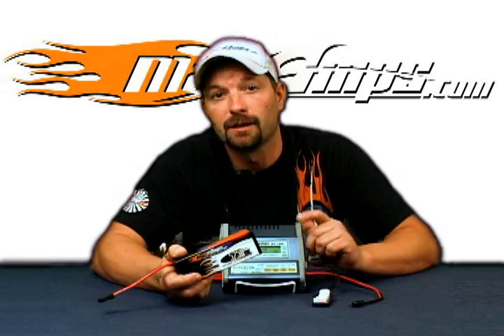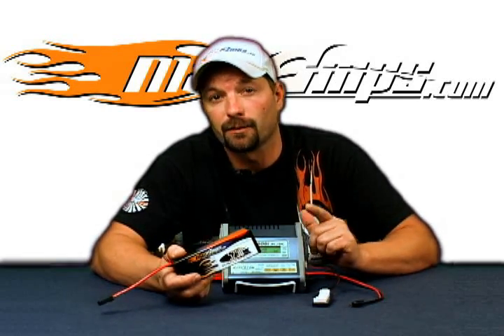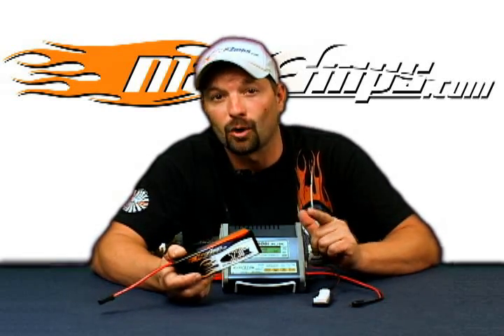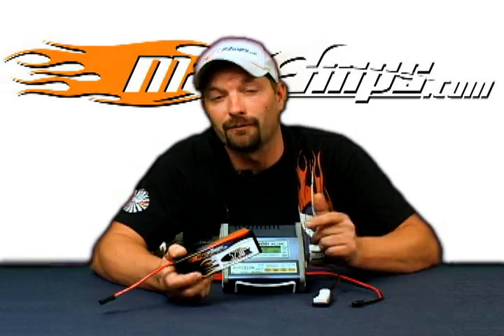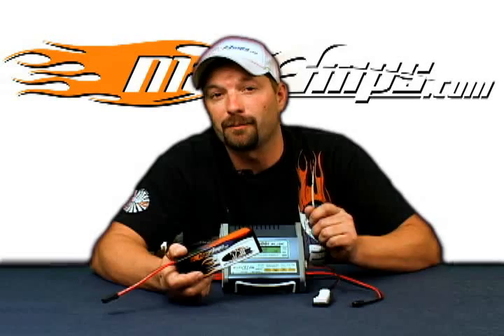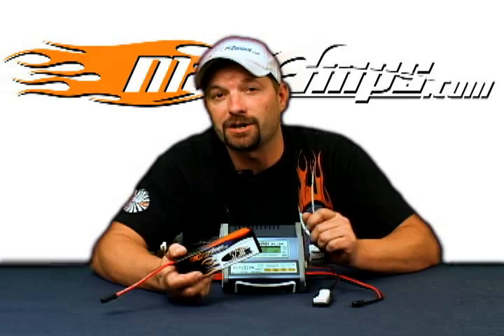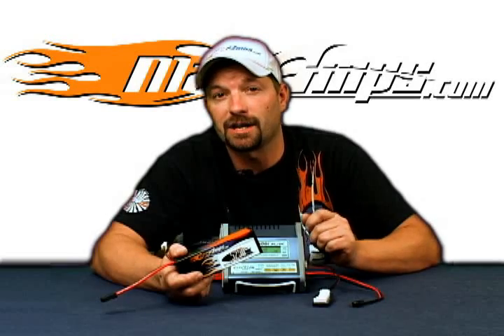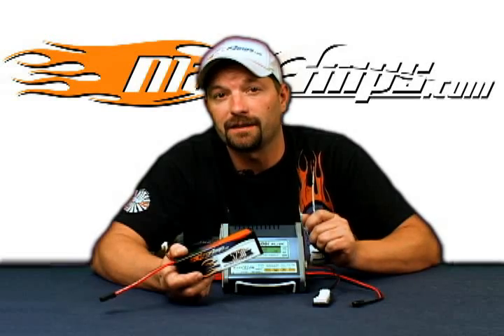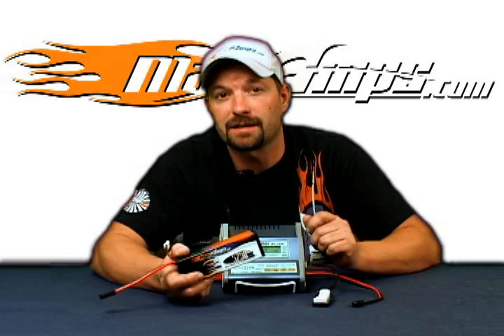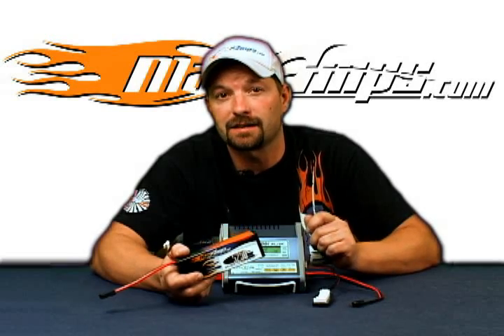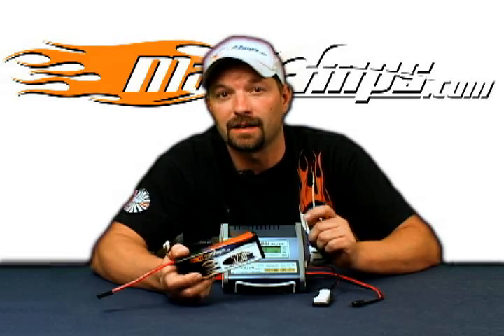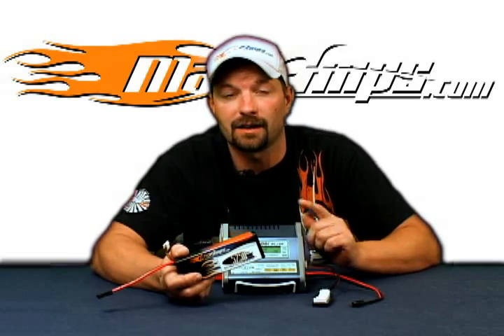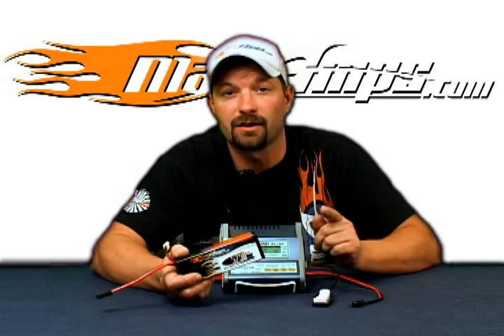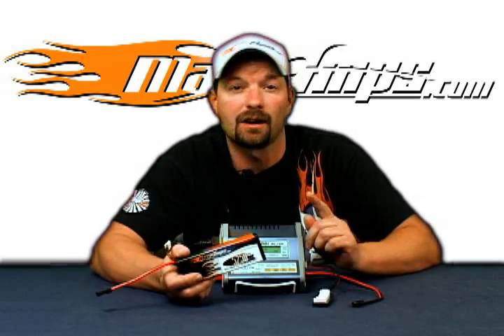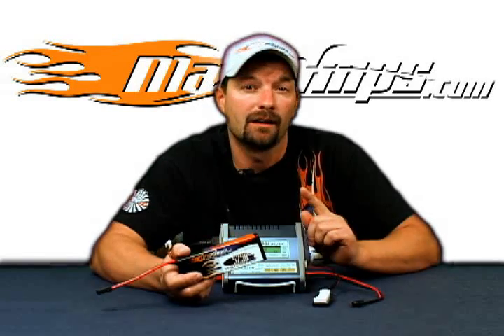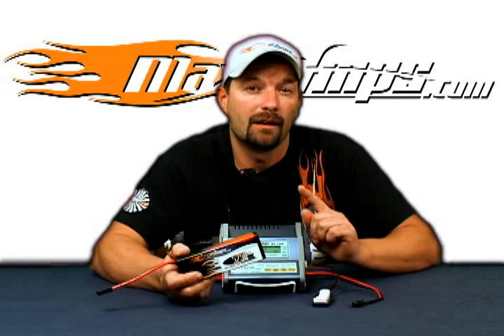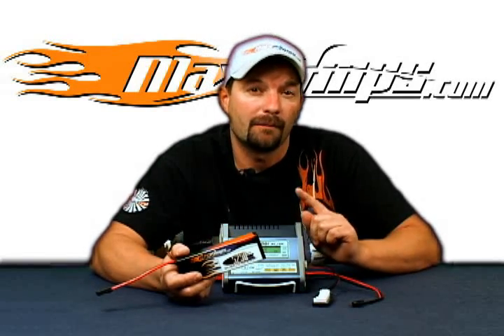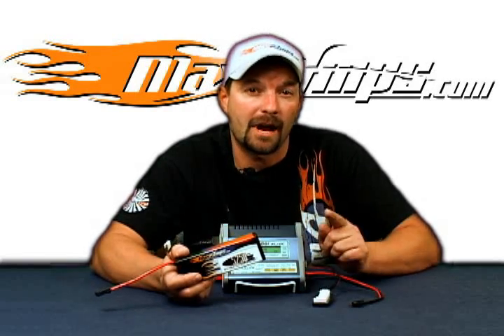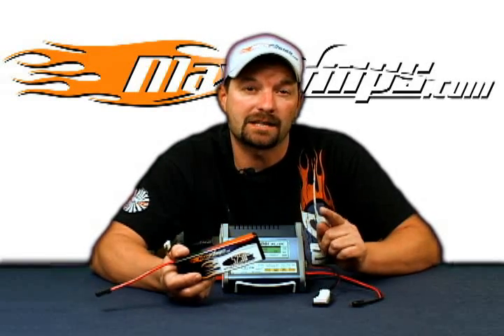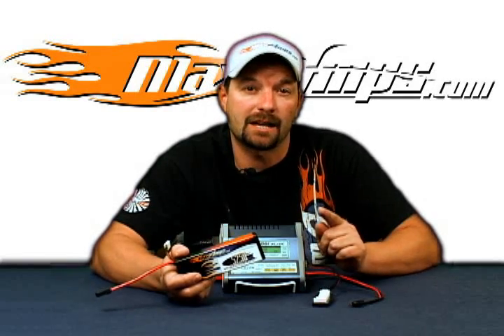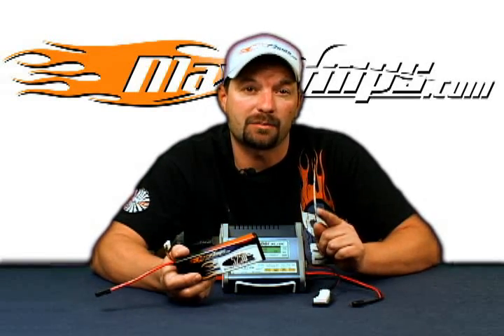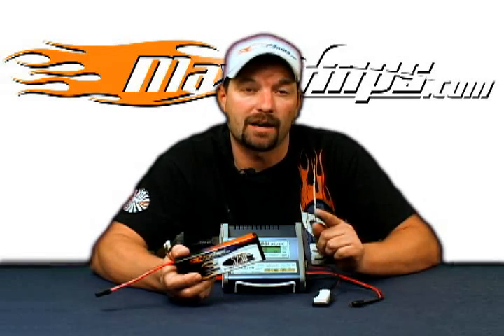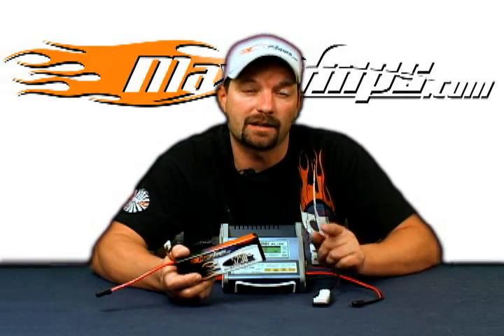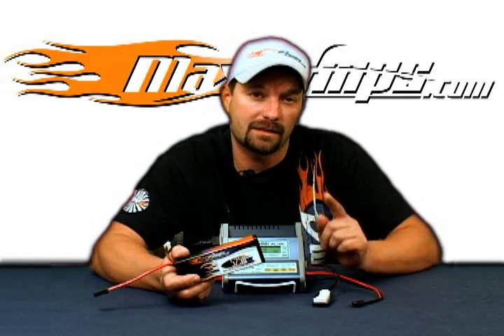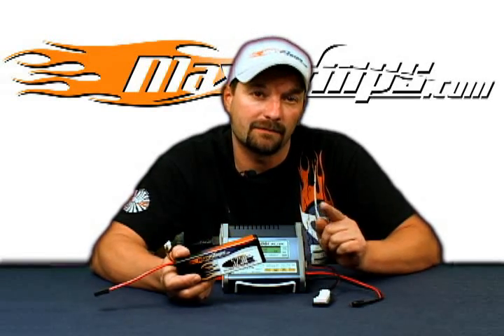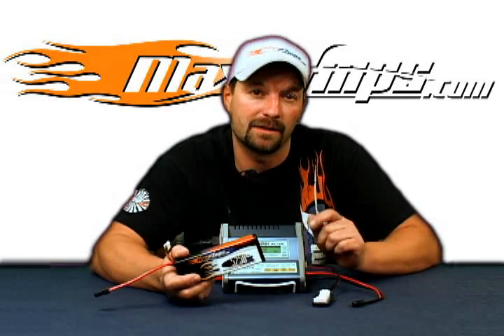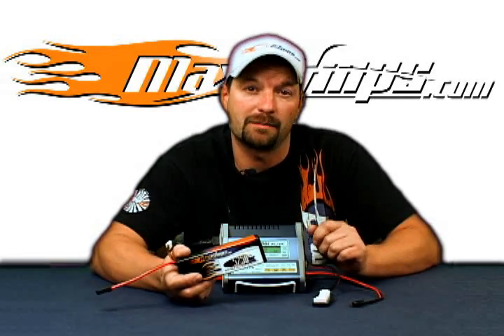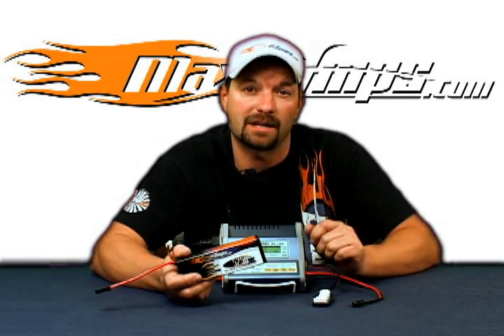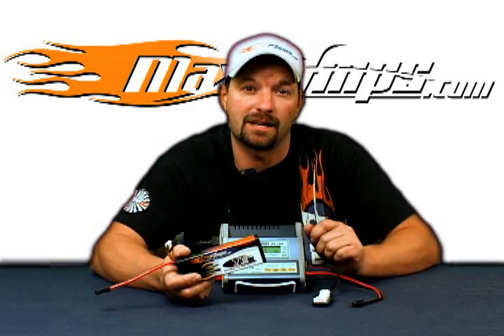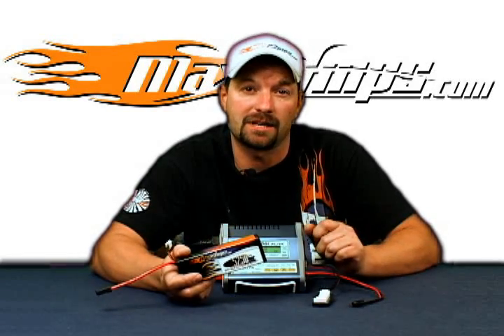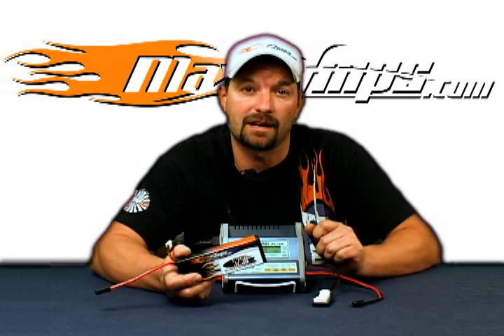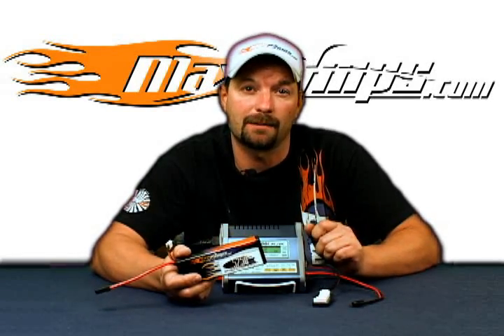For more information on this and other MaxAmps products, visit MaxAmps.com.